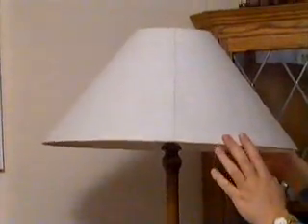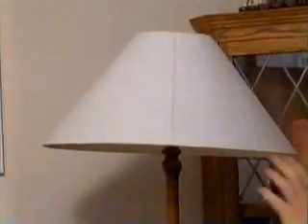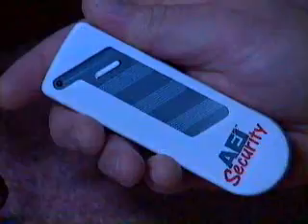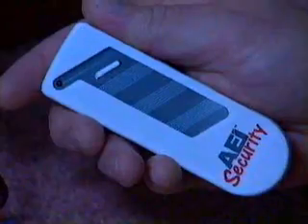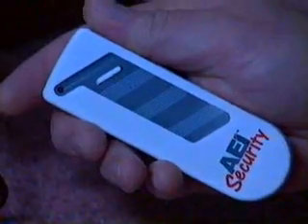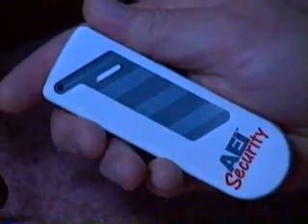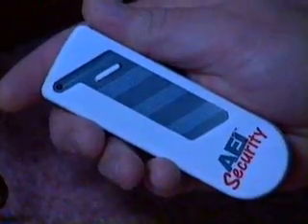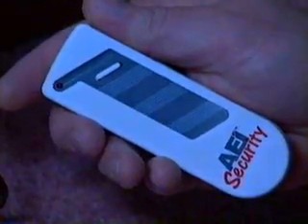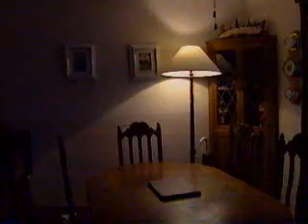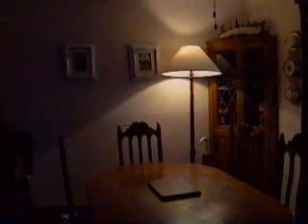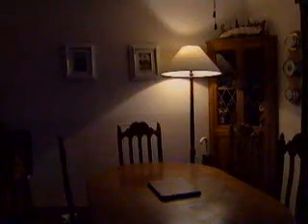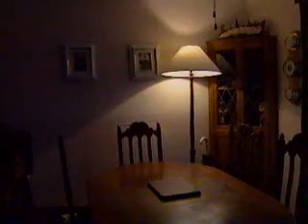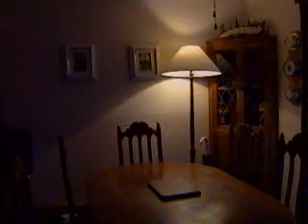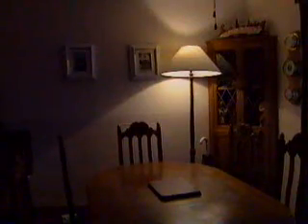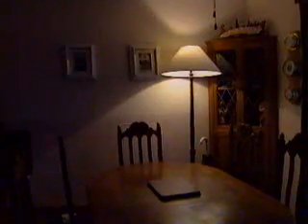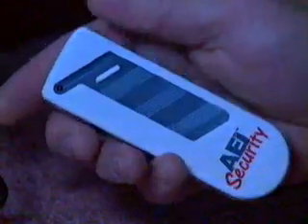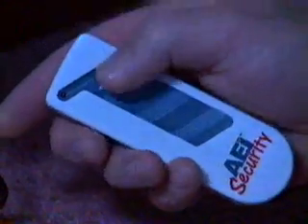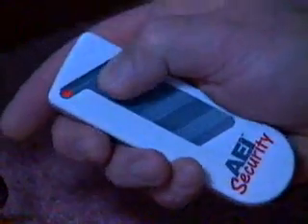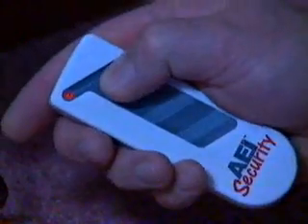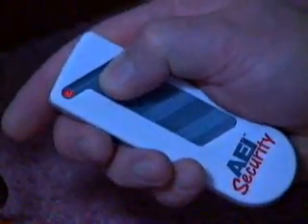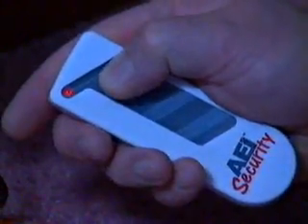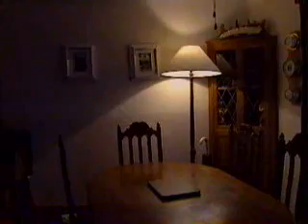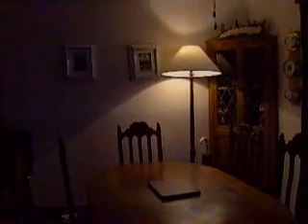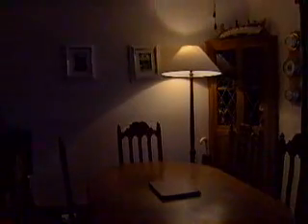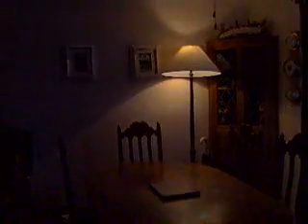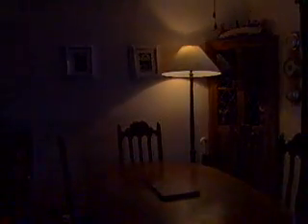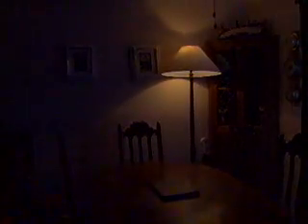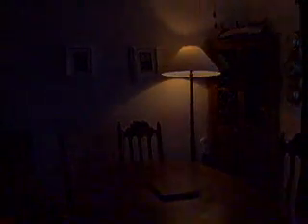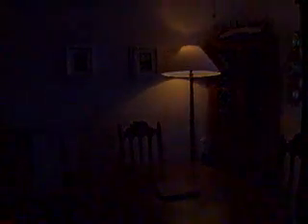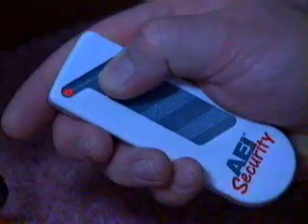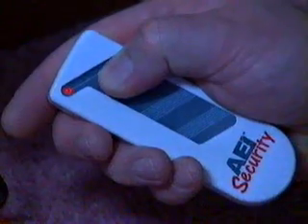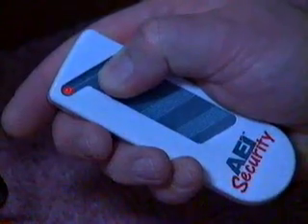The remote adapters enable the conversion of any mains-operated appliances, including a dimmer adapter to adjust the brightness of lamps.